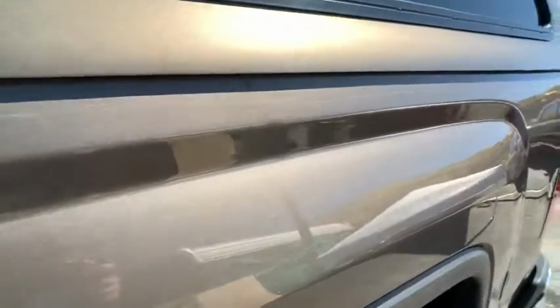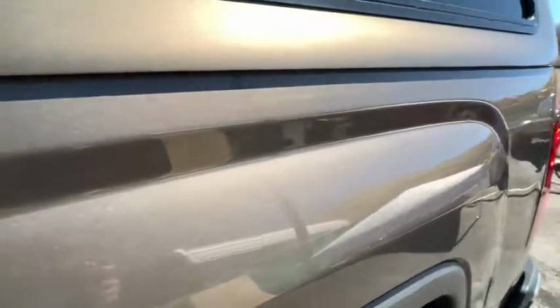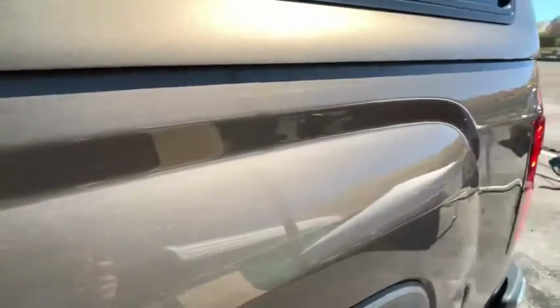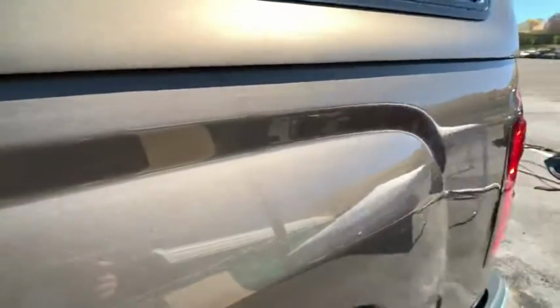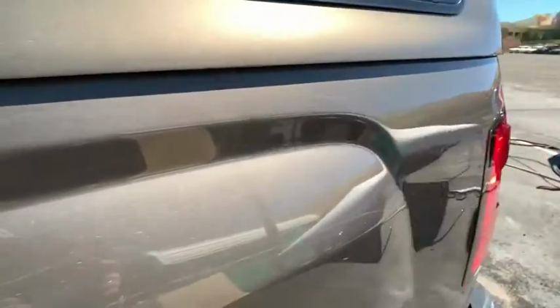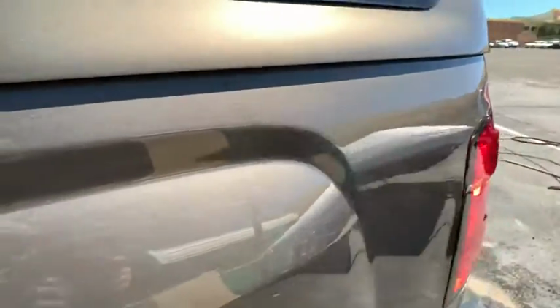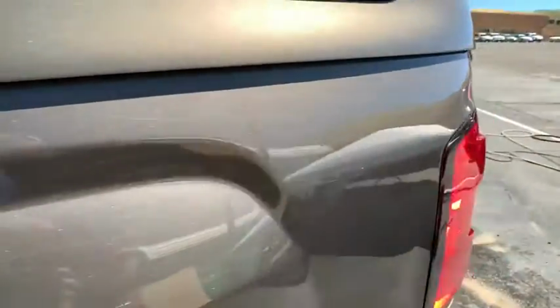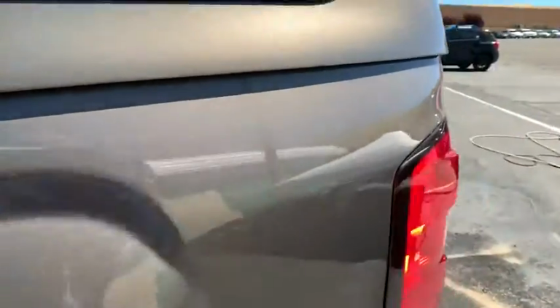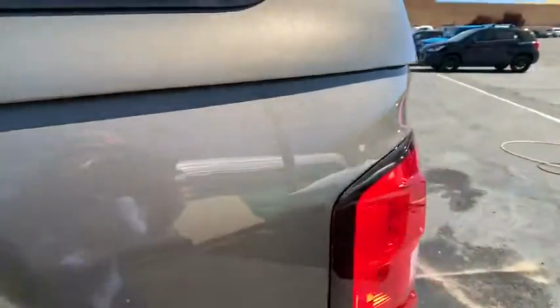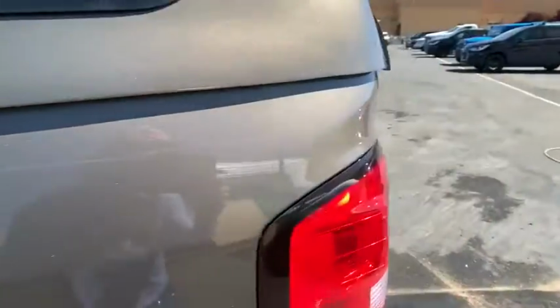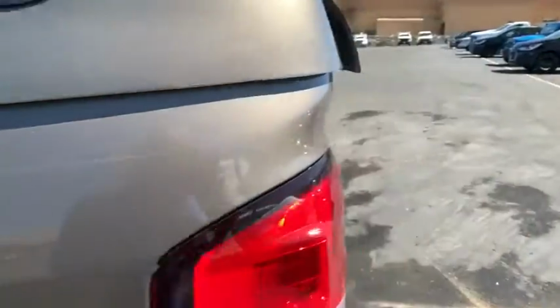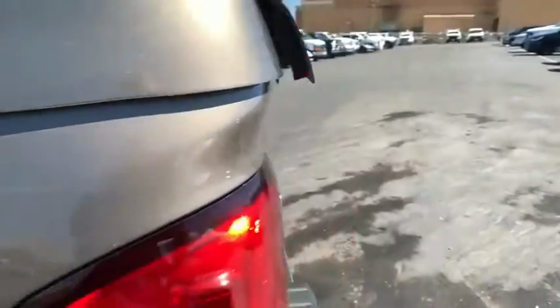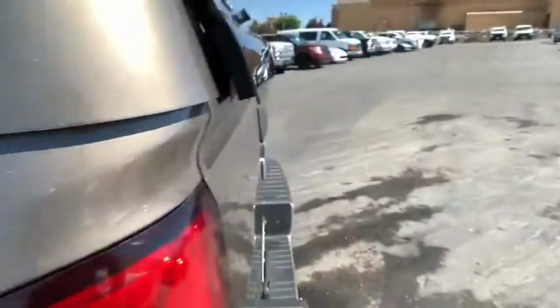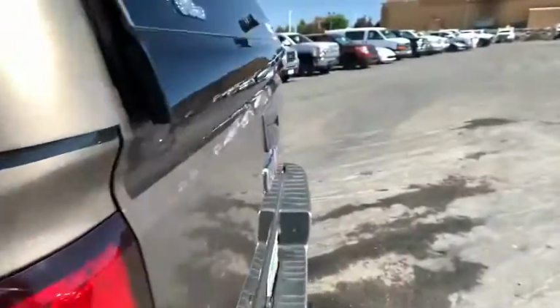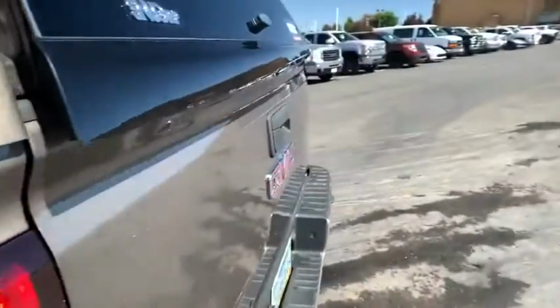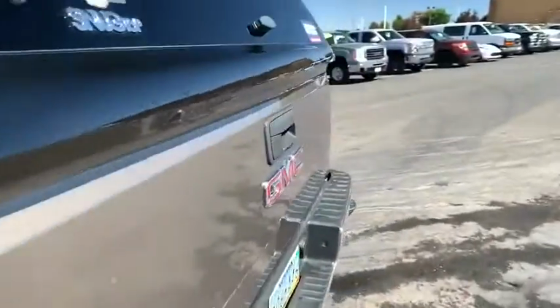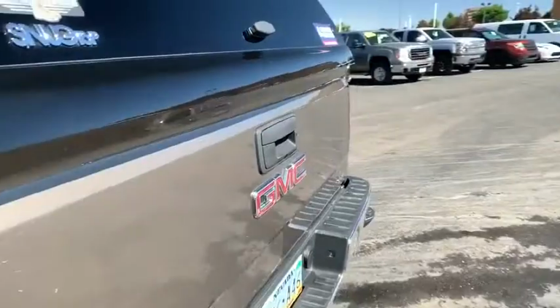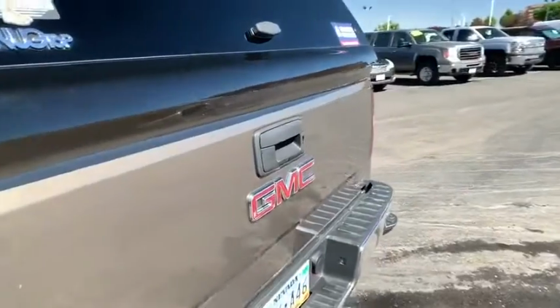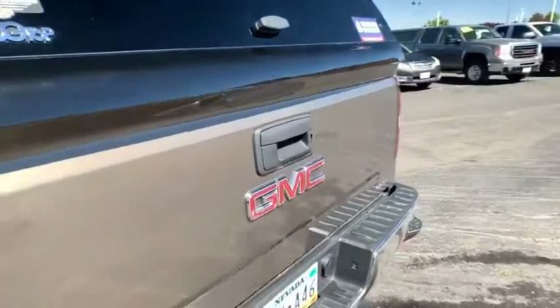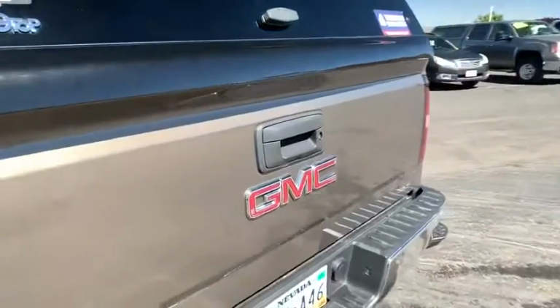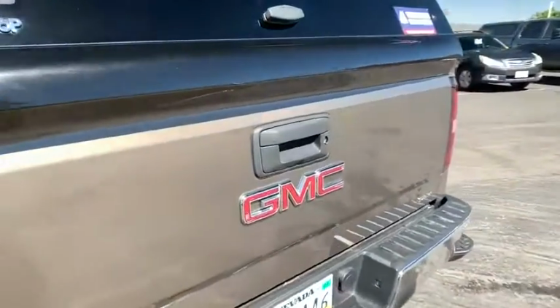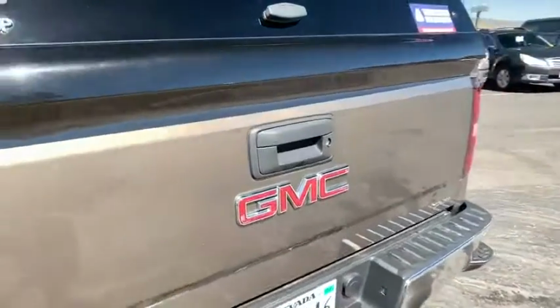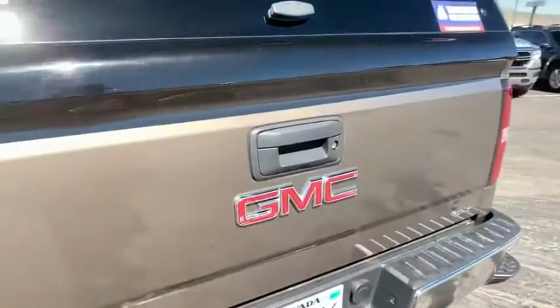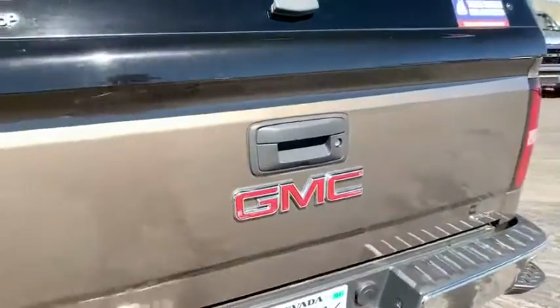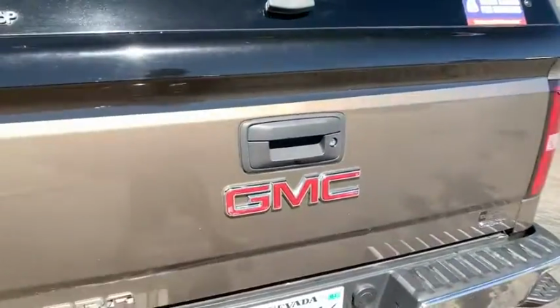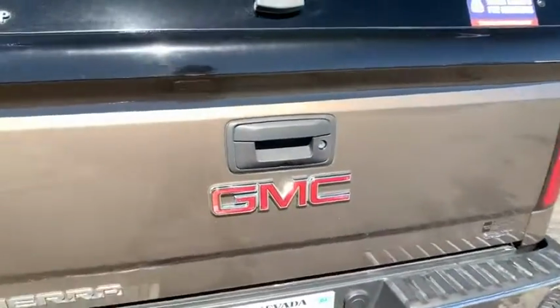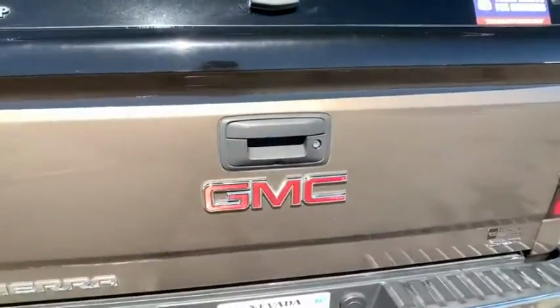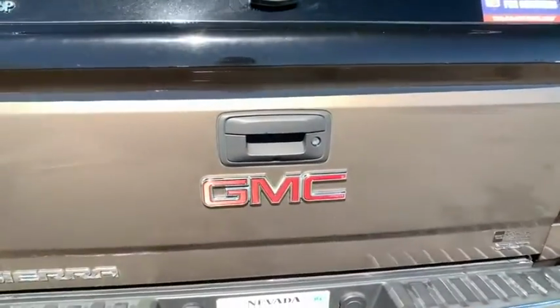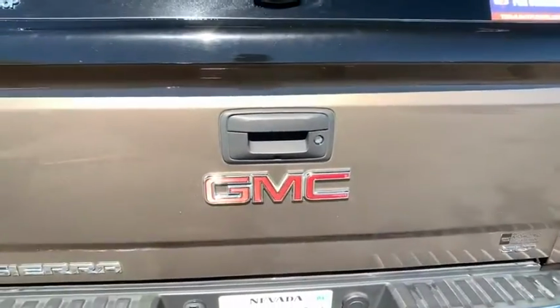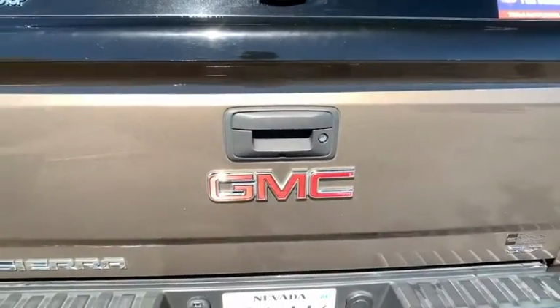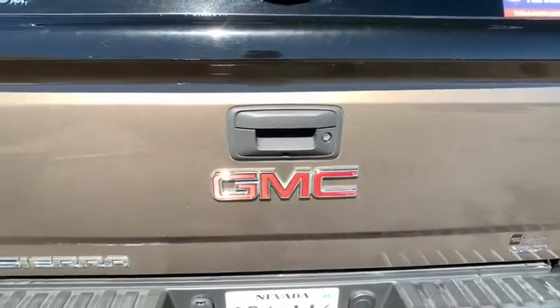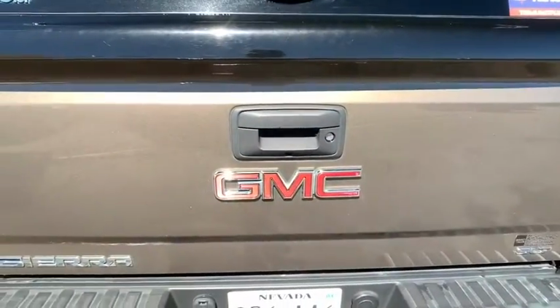Fog lights, heated front seats. A vehicle like this doesn't come along every day. Come in and get it before someone else does.